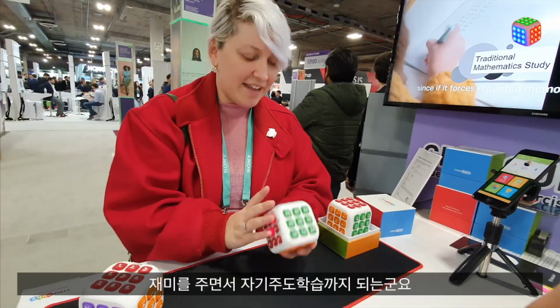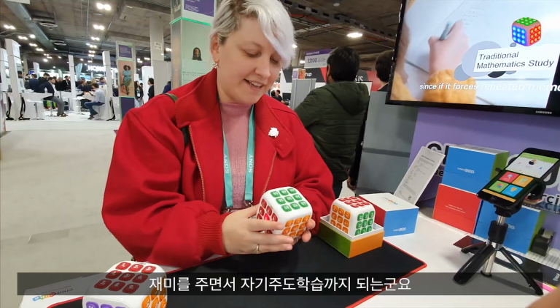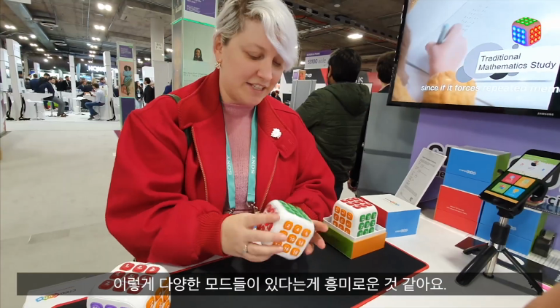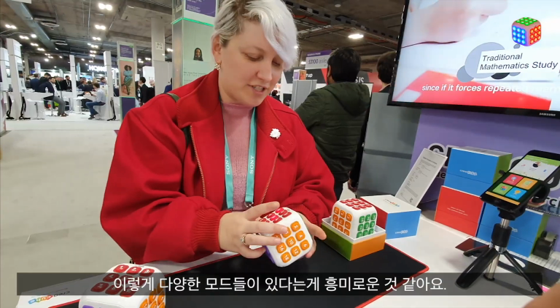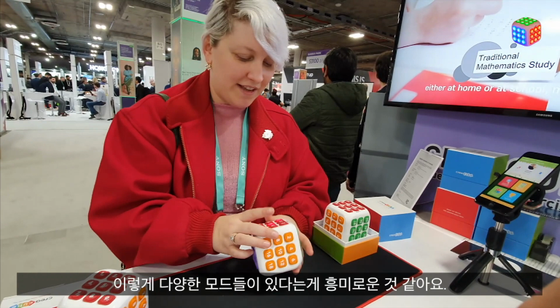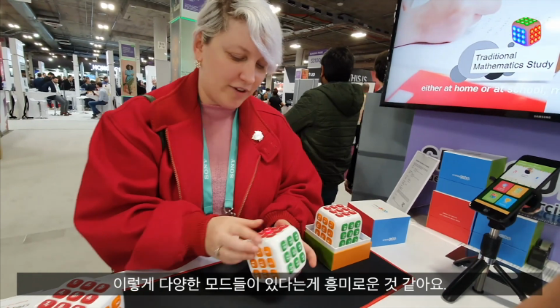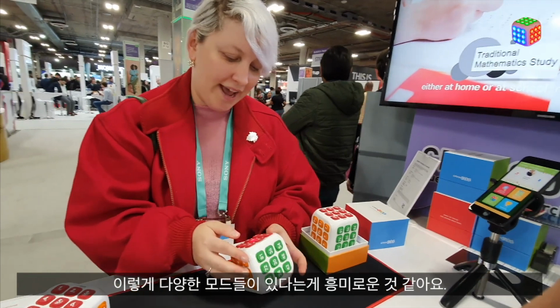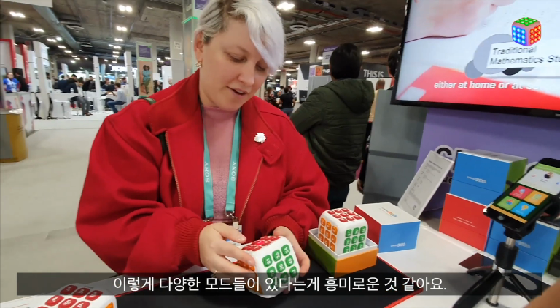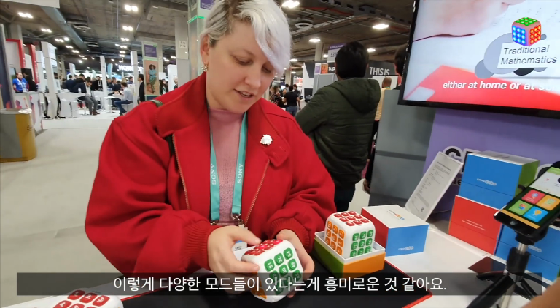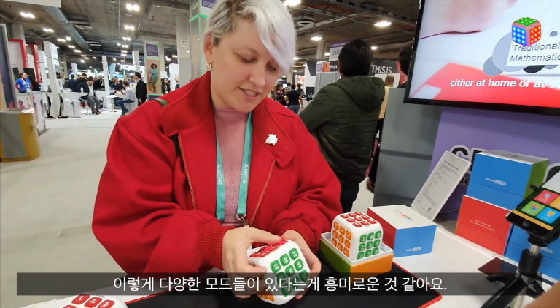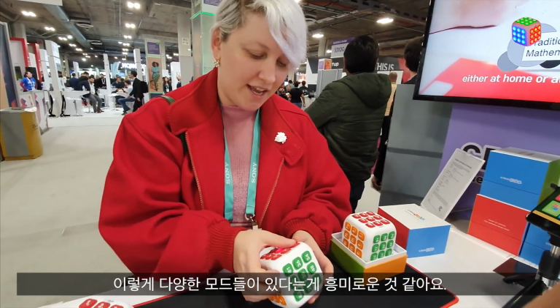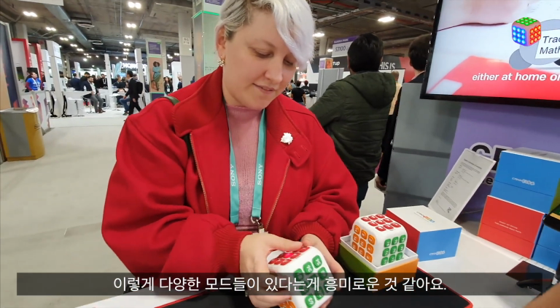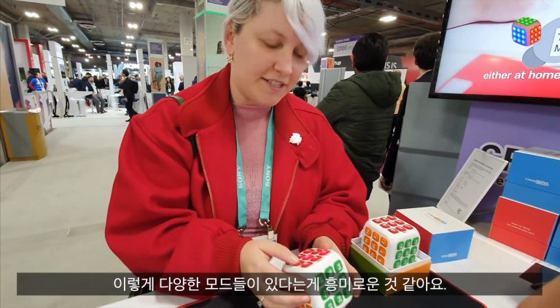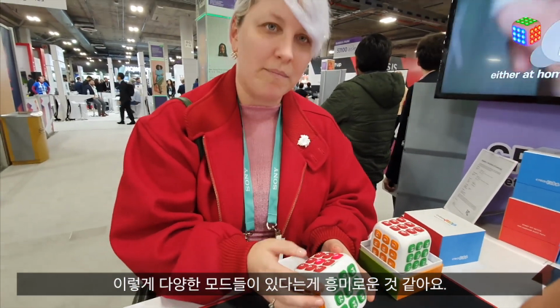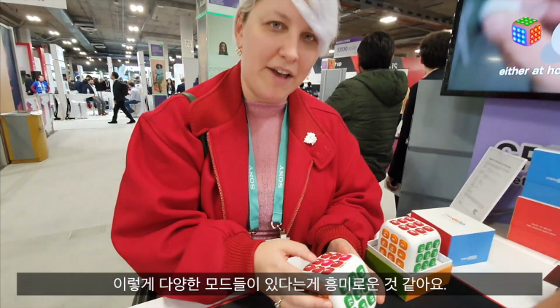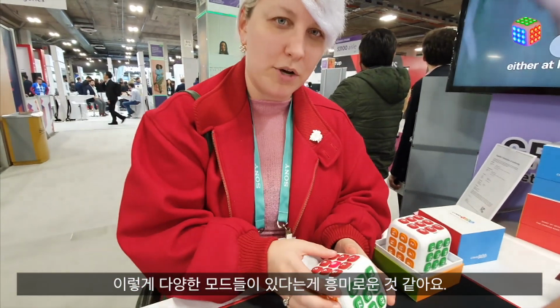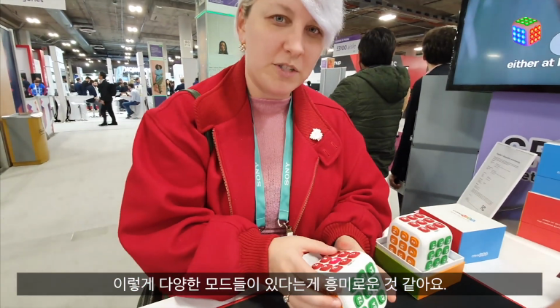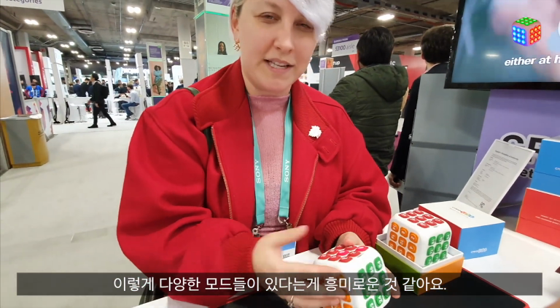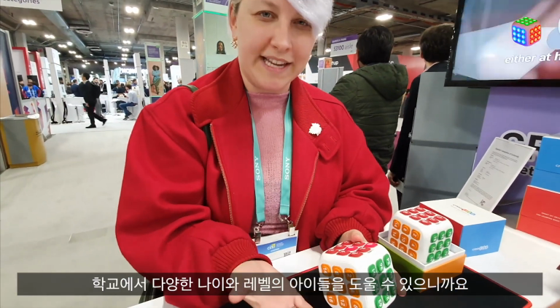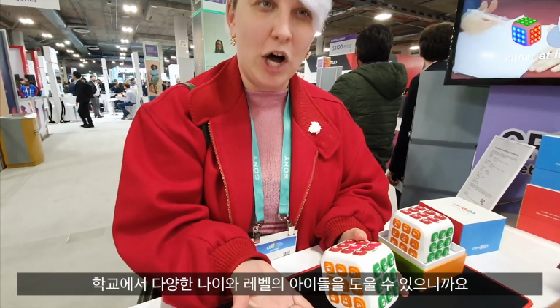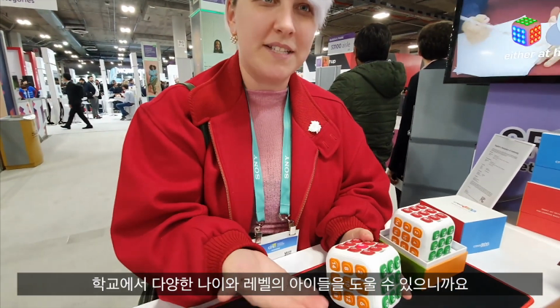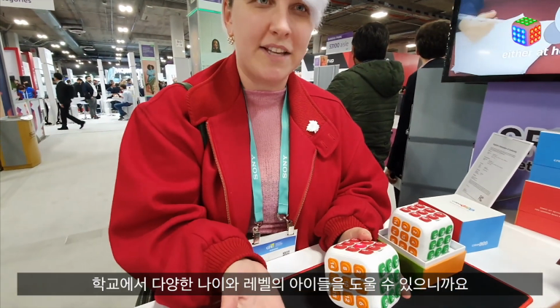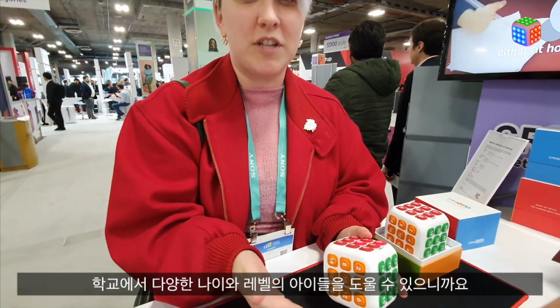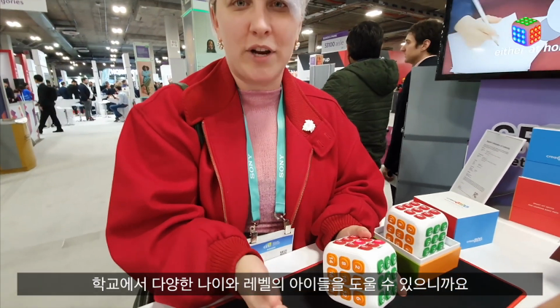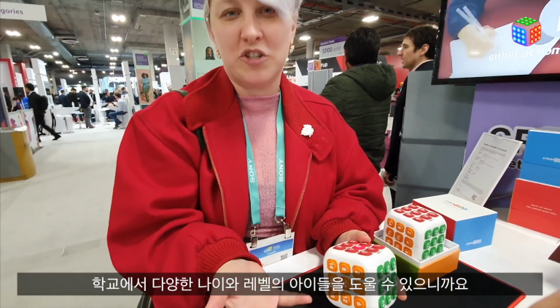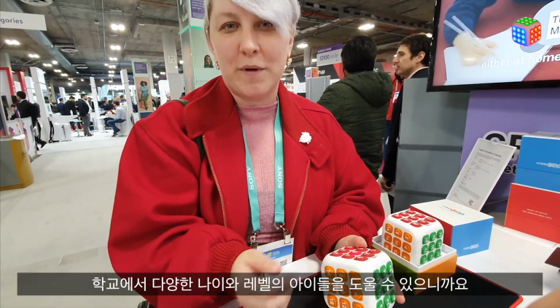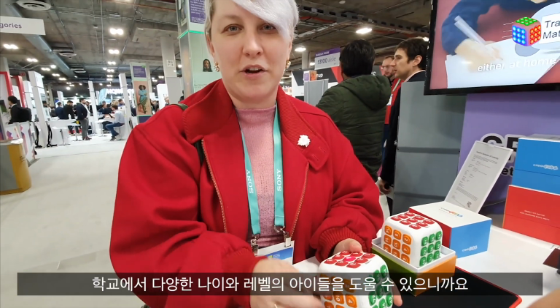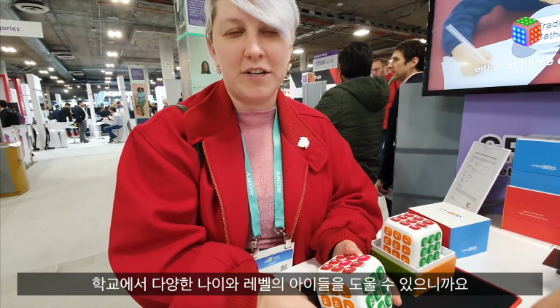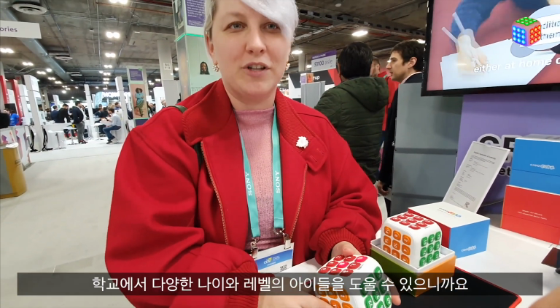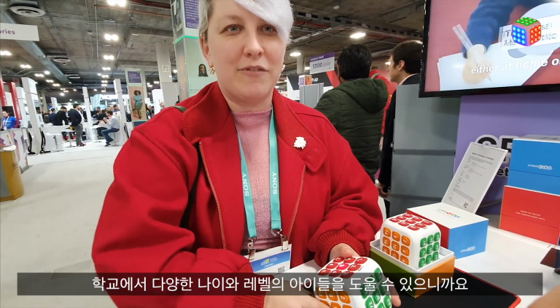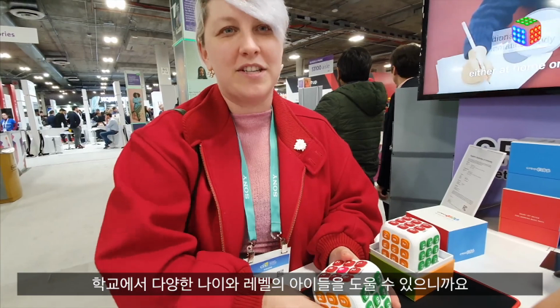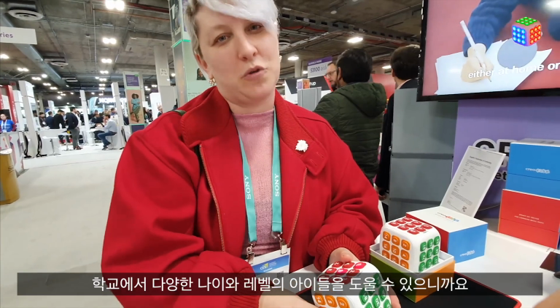I think it's interesting that you can have these different math modes, because it can help kids of different ages when they're in different levels in school.